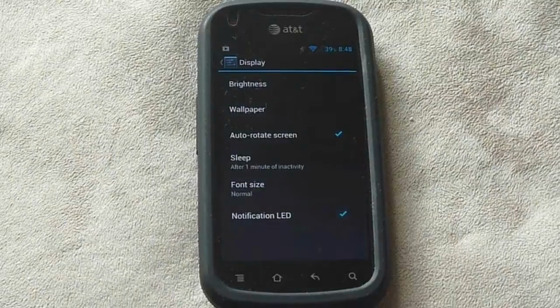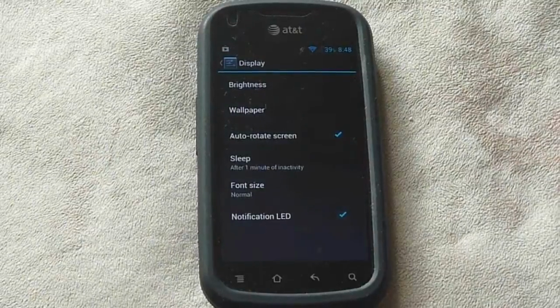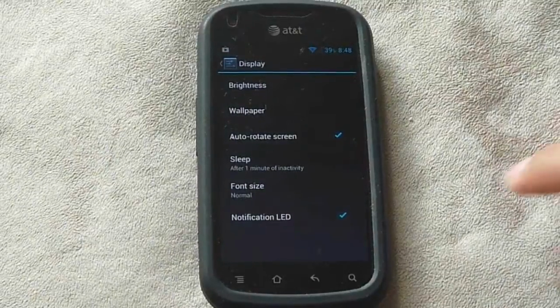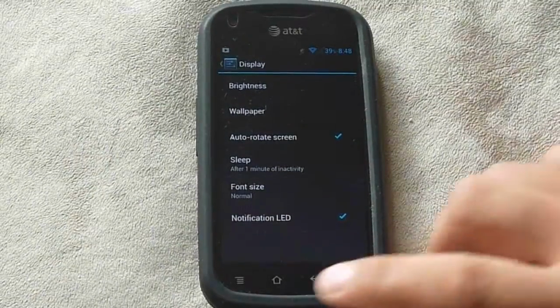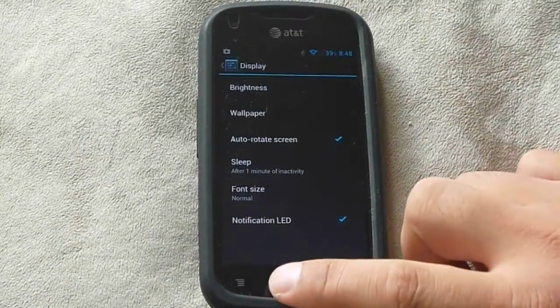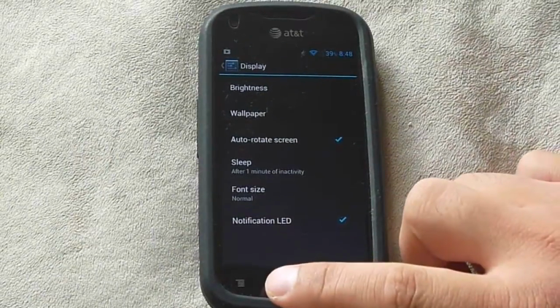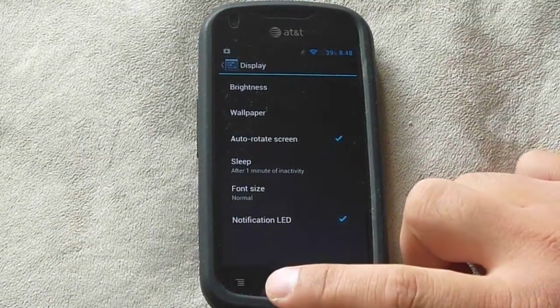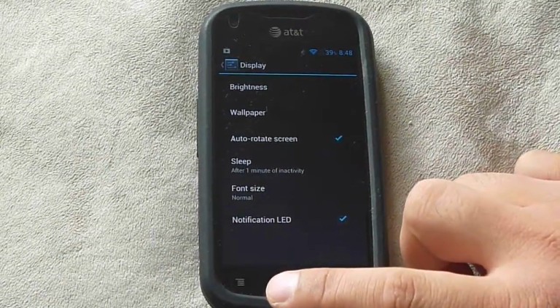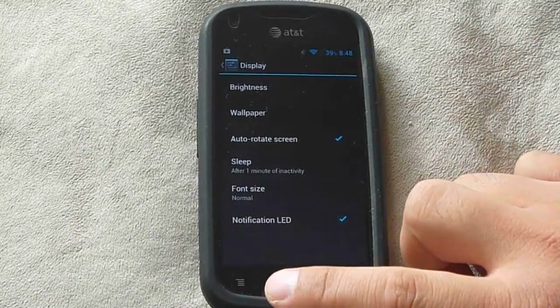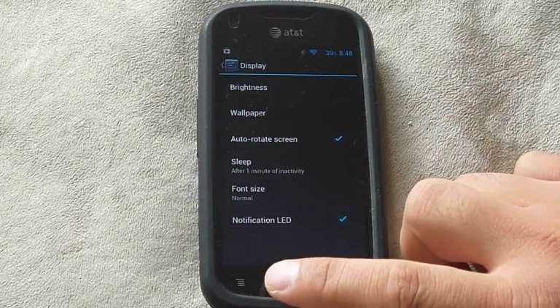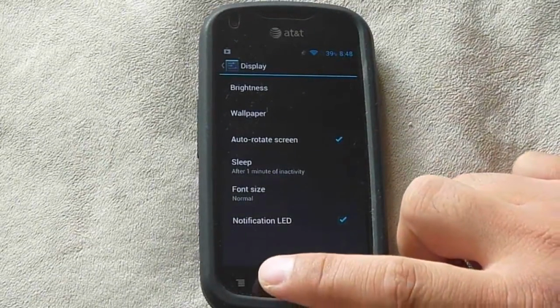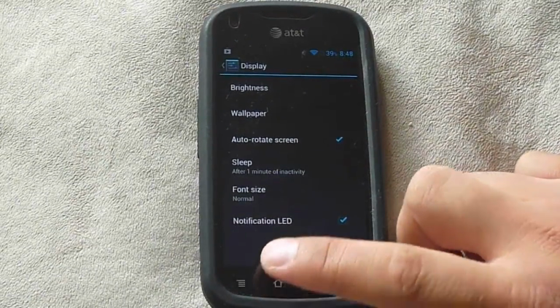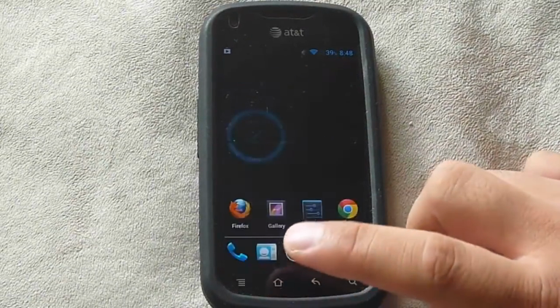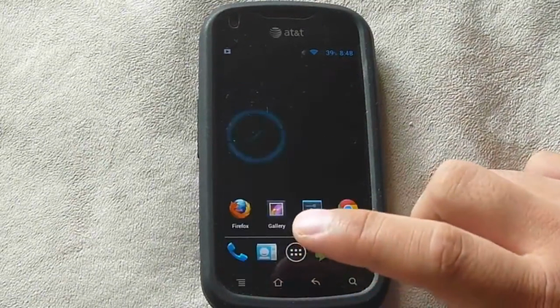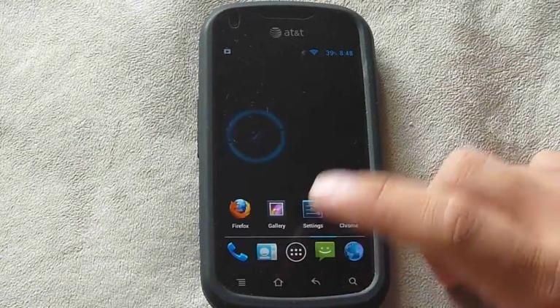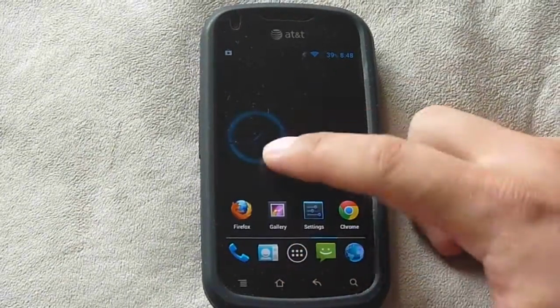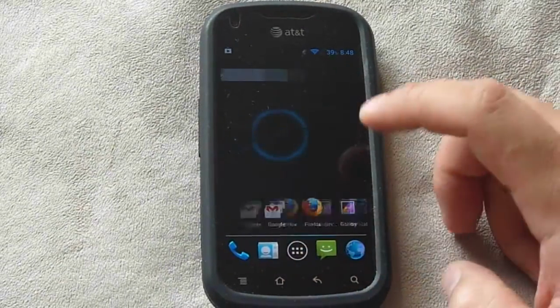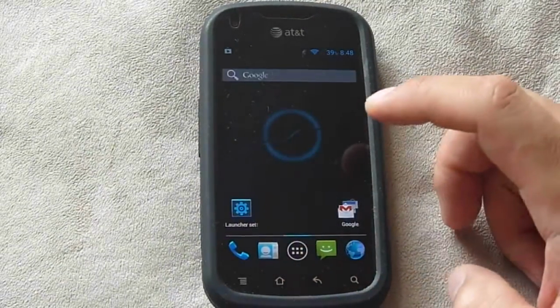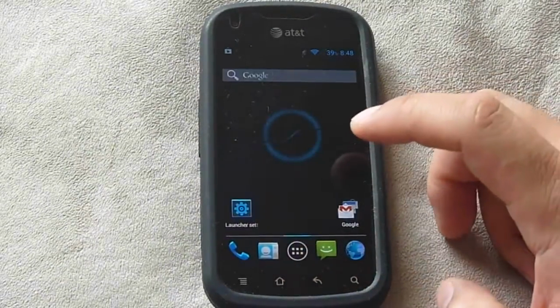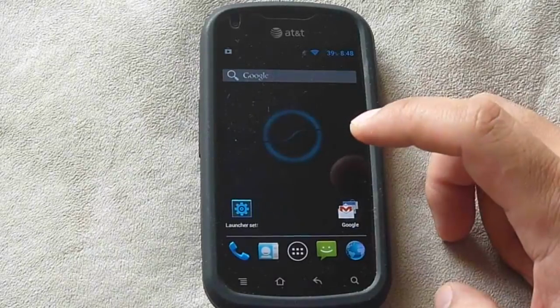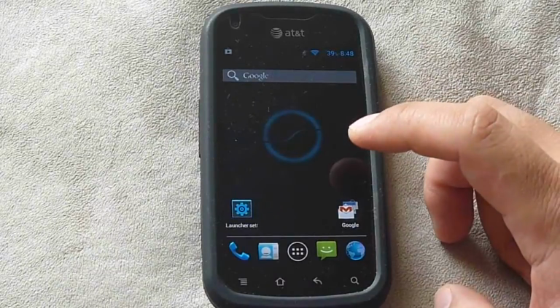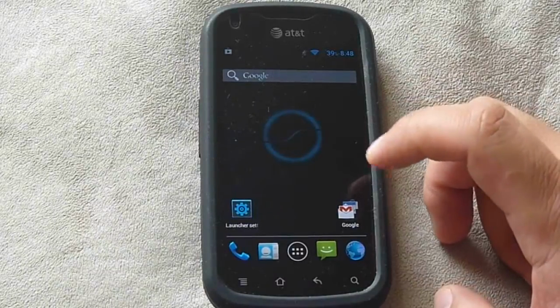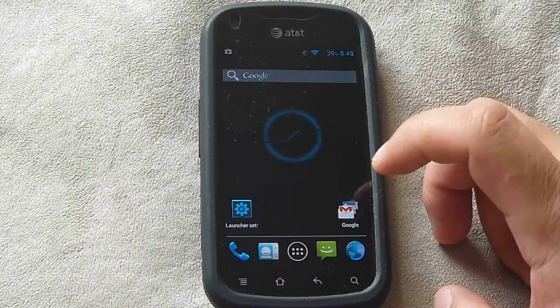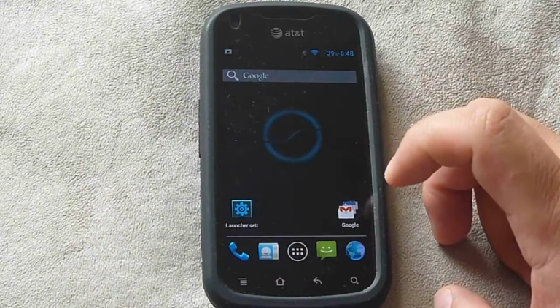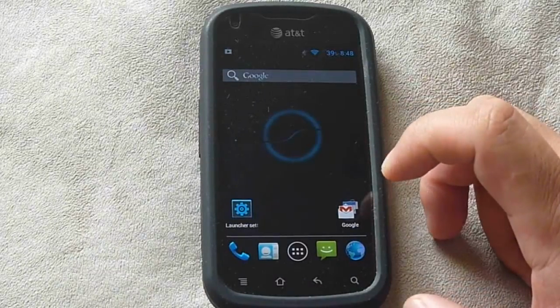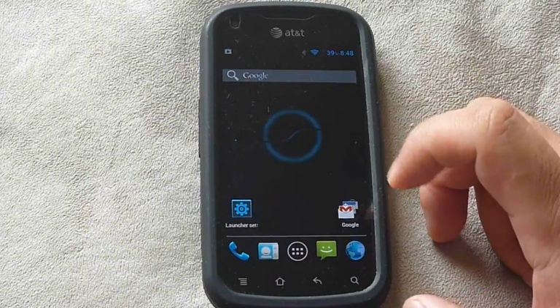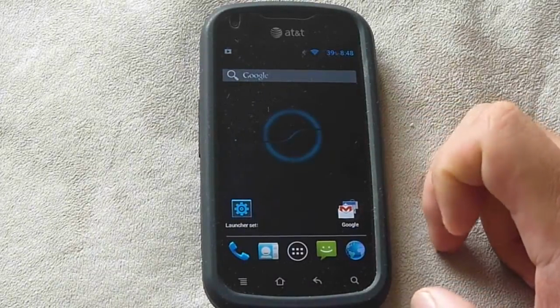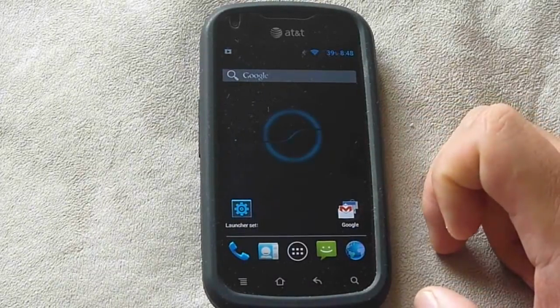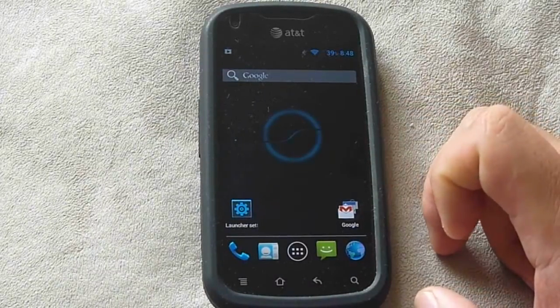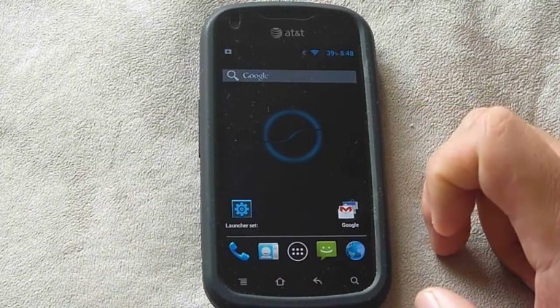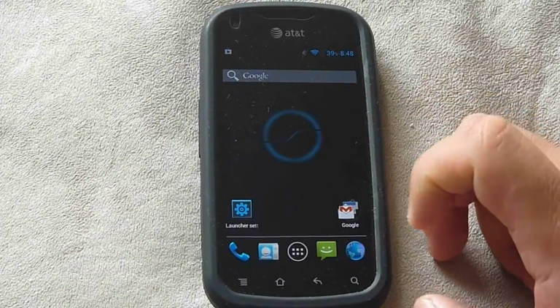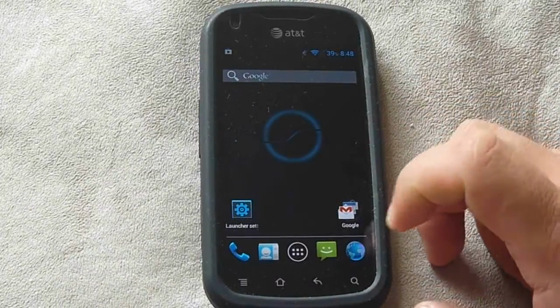This is my Pantic Burst running SlimBeans. I just wanted to do a short review about it.